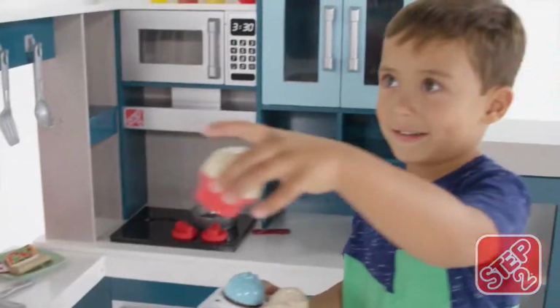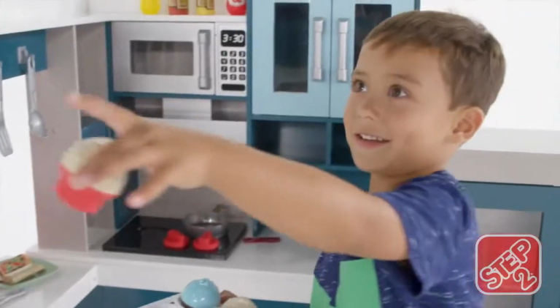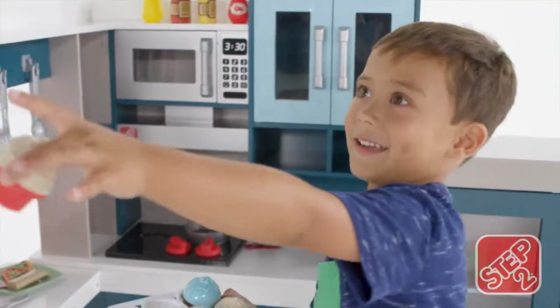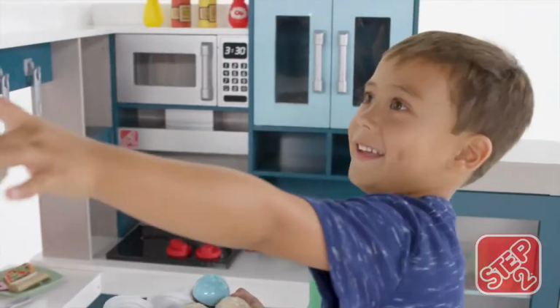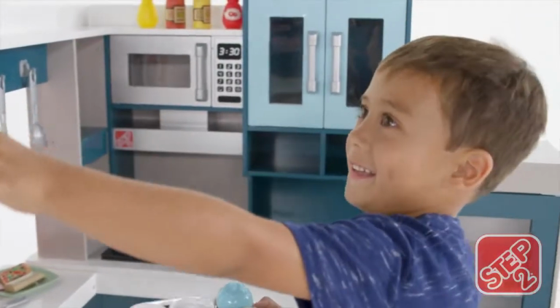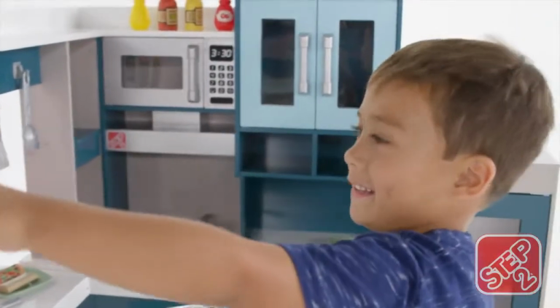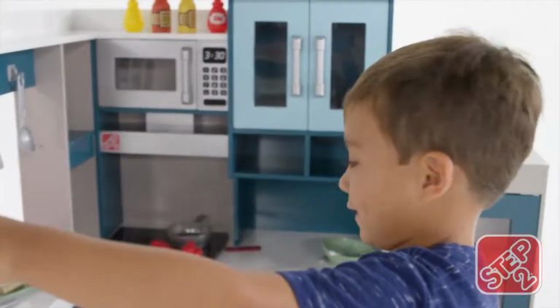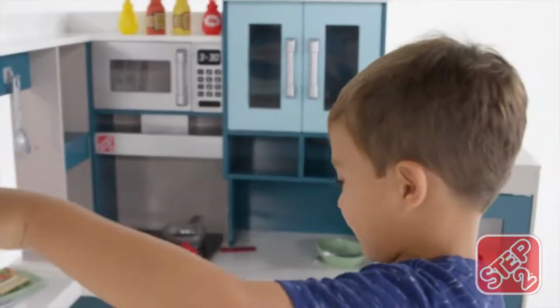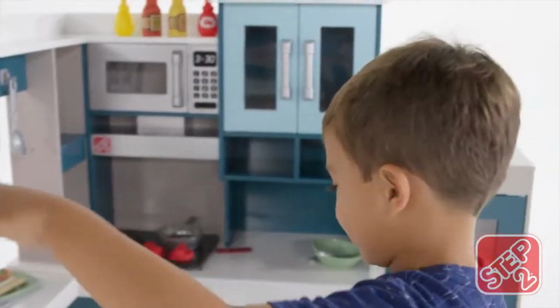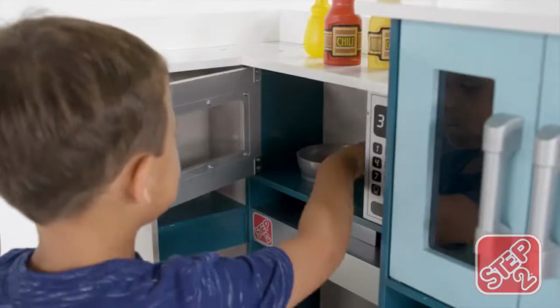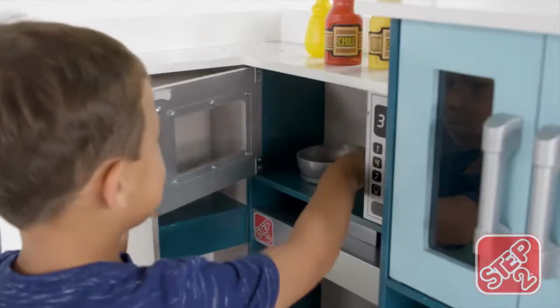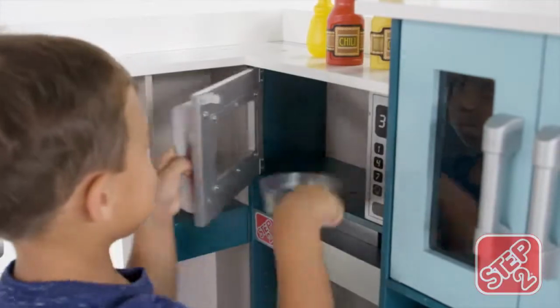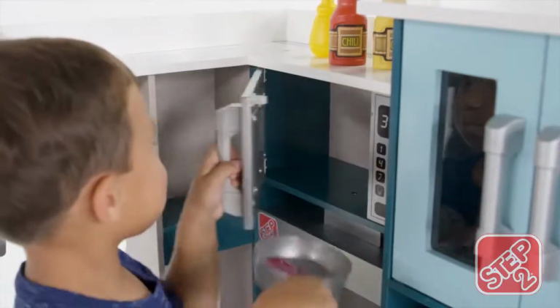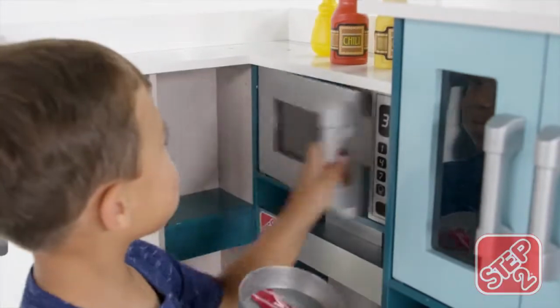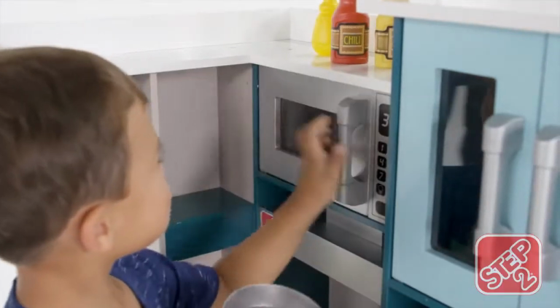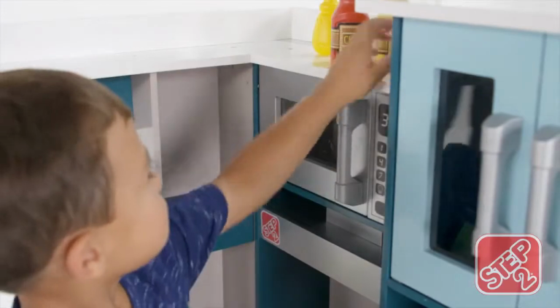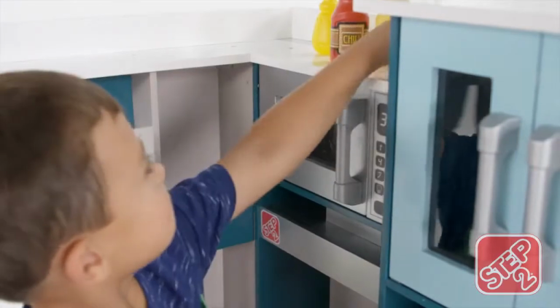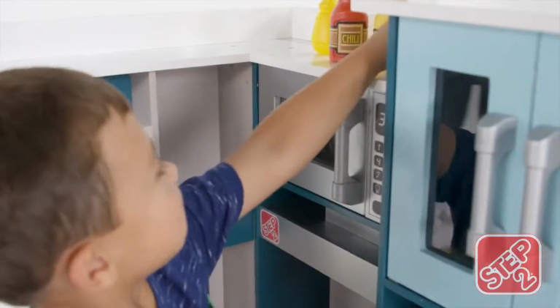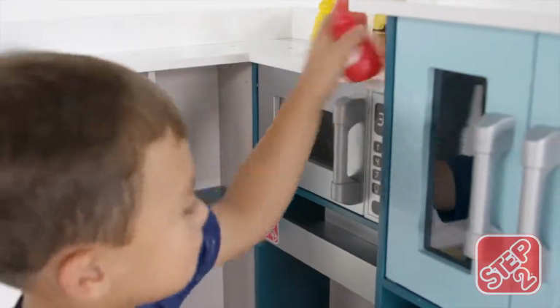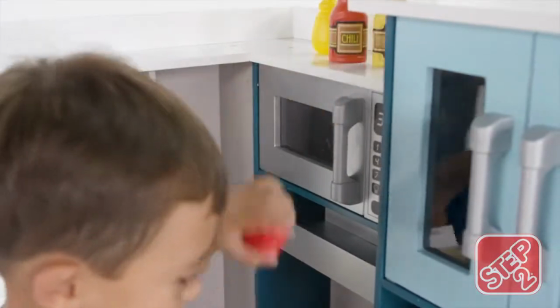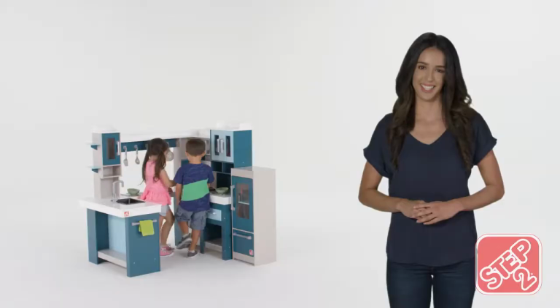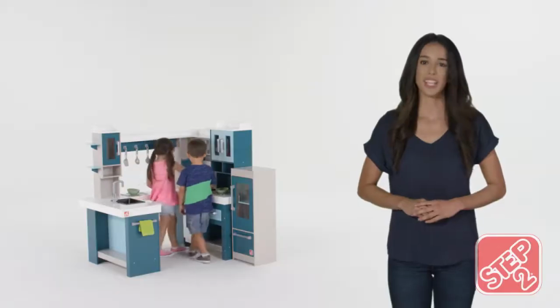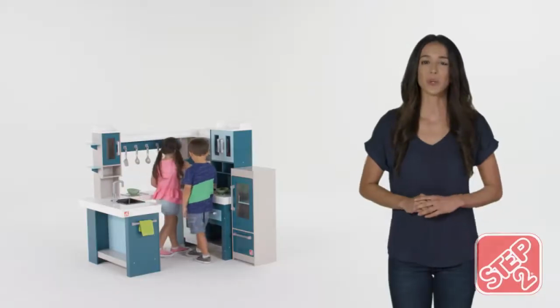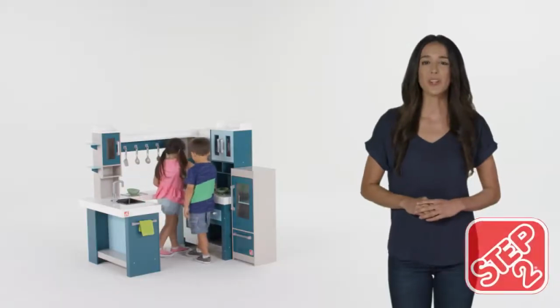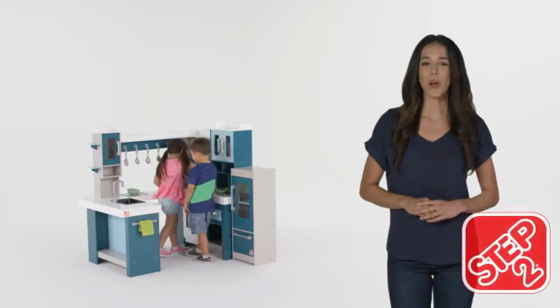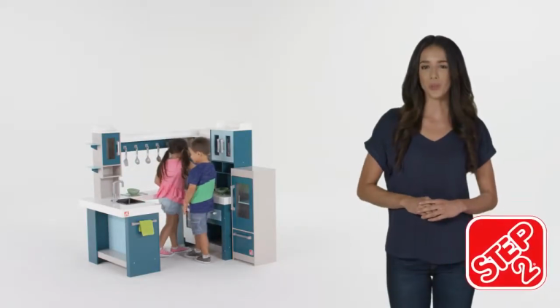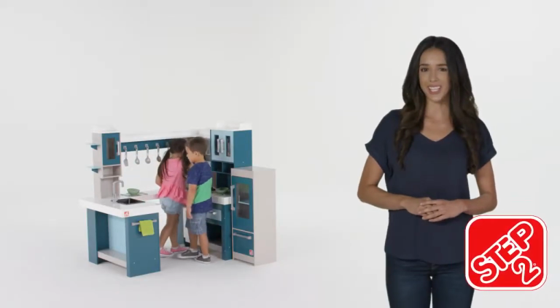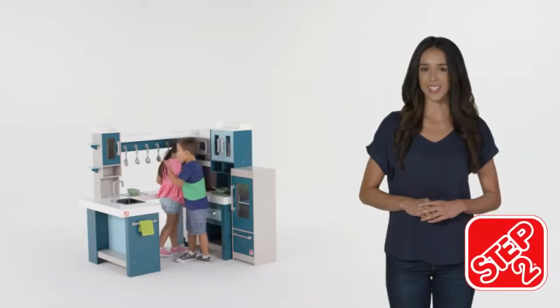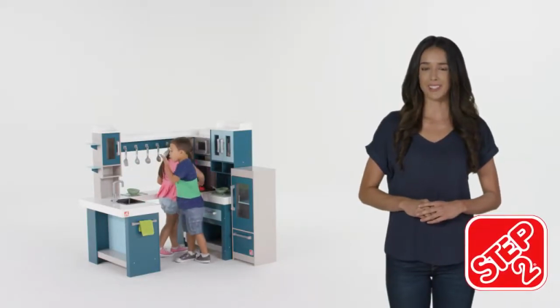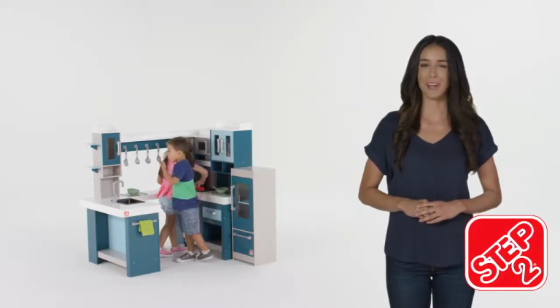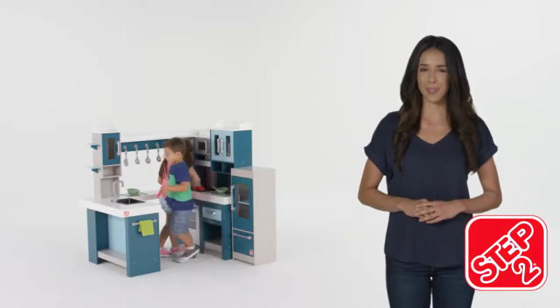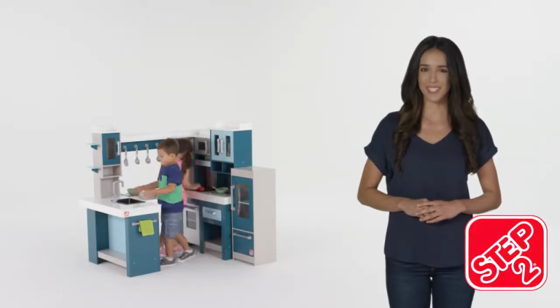The grand walk-in wood kitchen is a play kitchen with all the trimmings. The grand walk-in wood kitchen by Step 2.